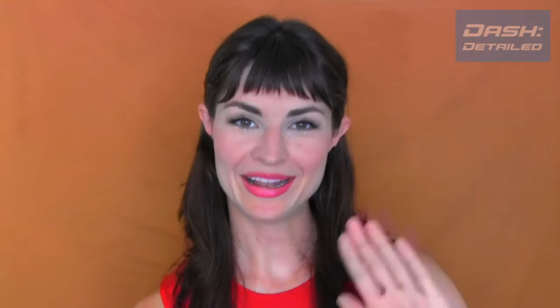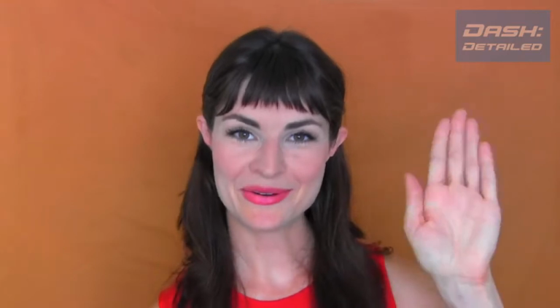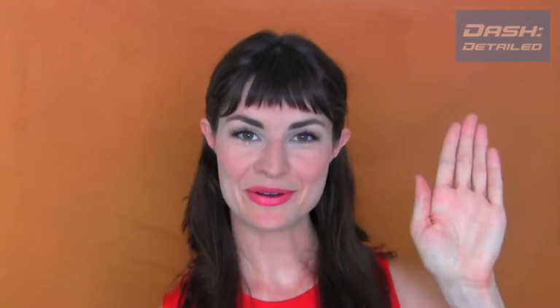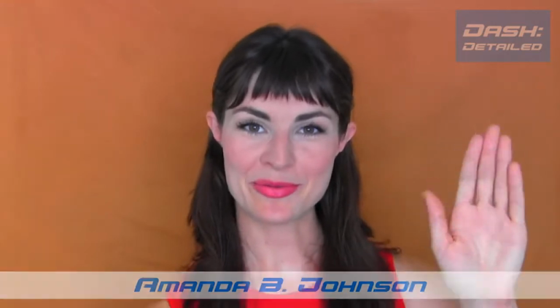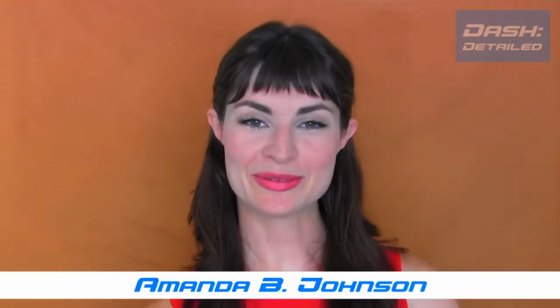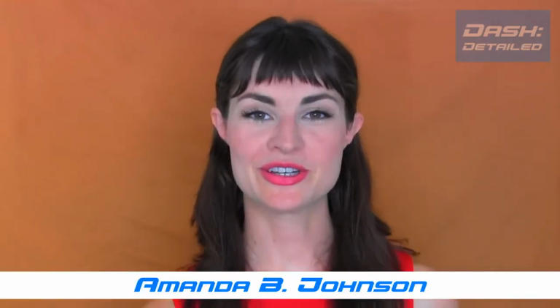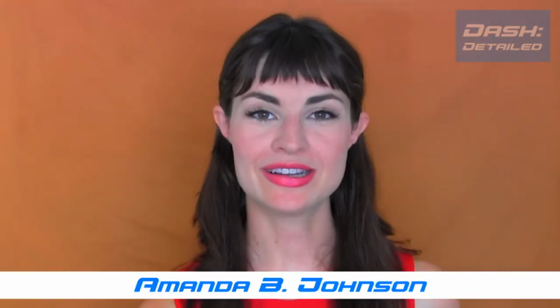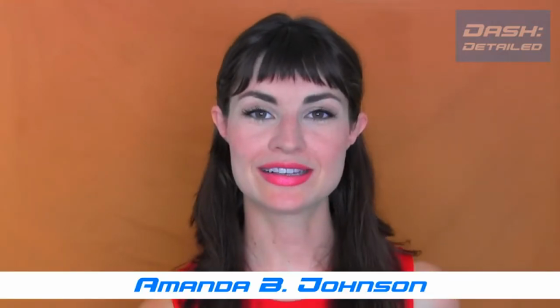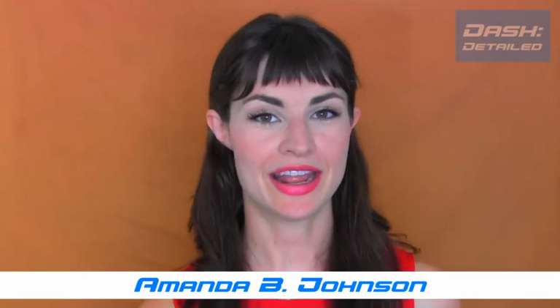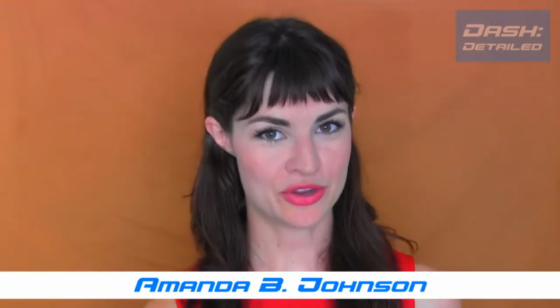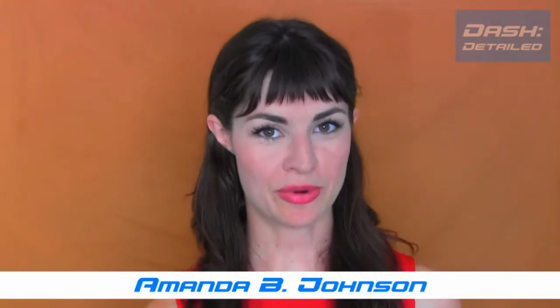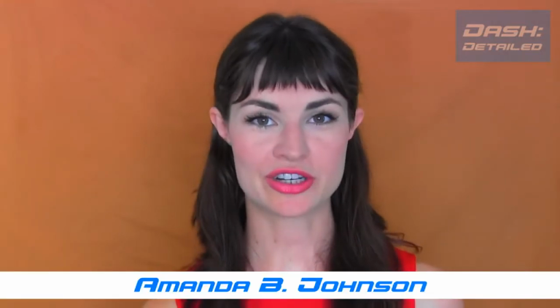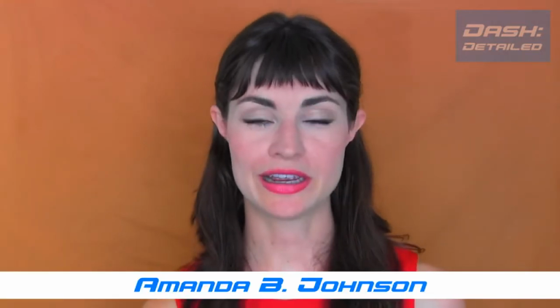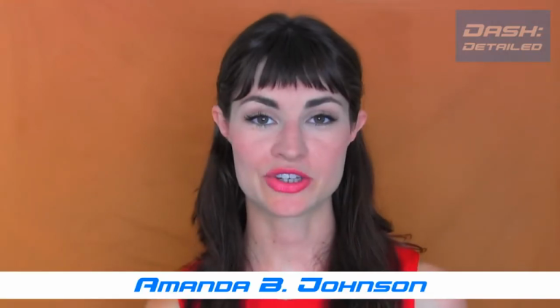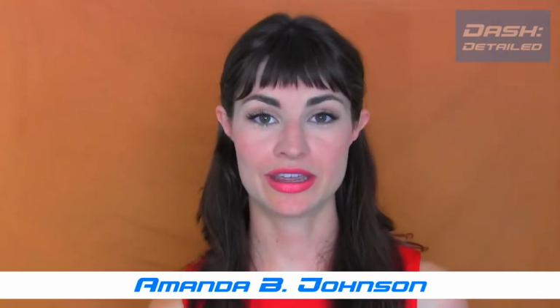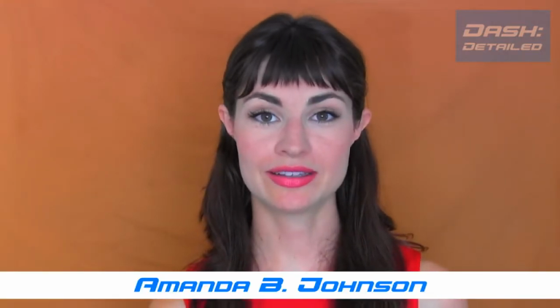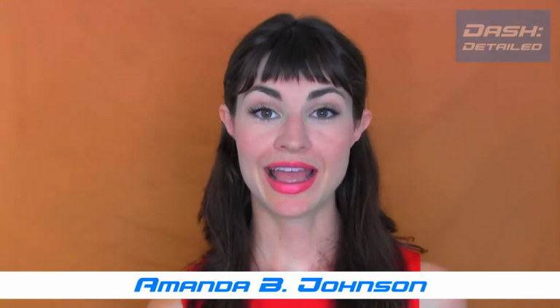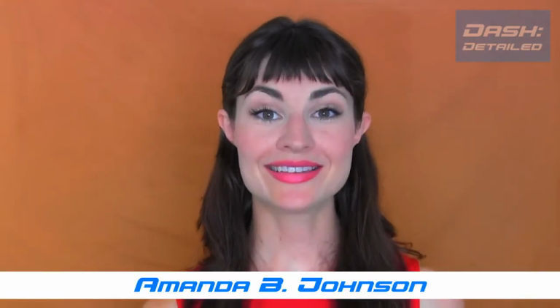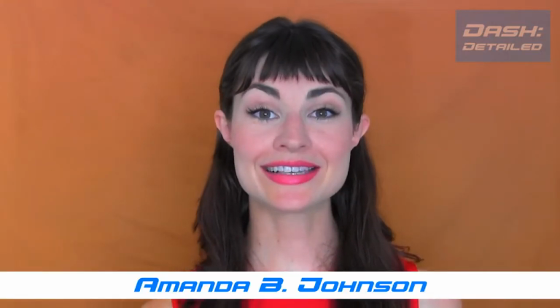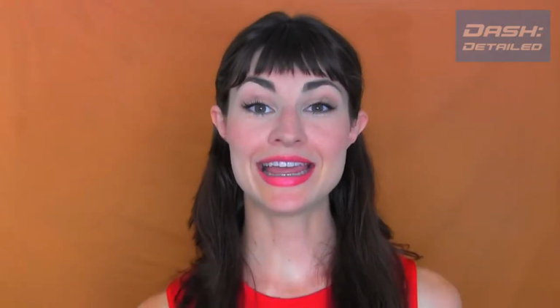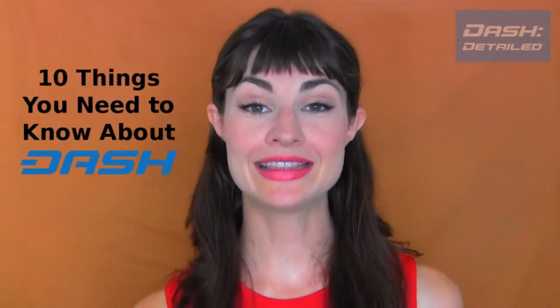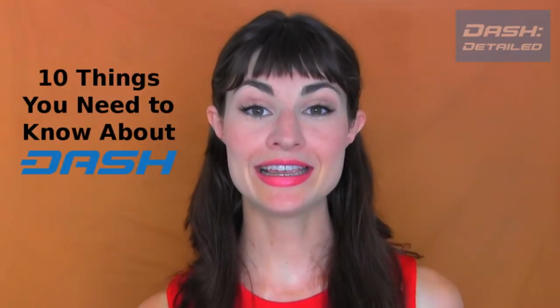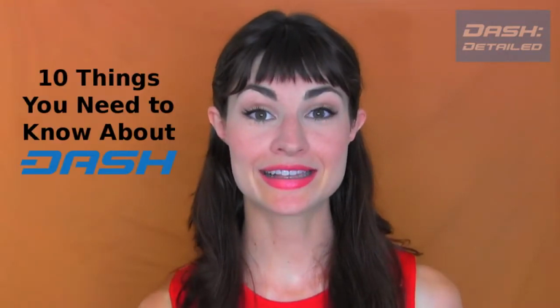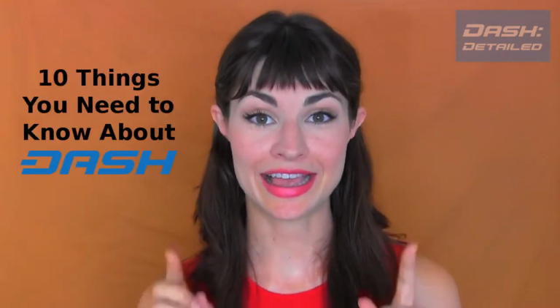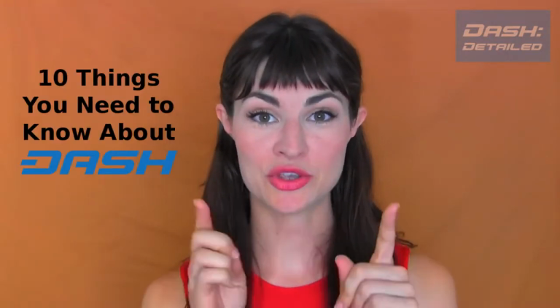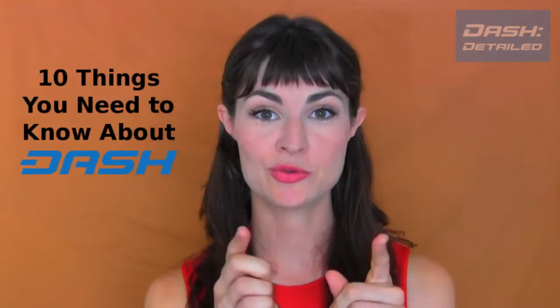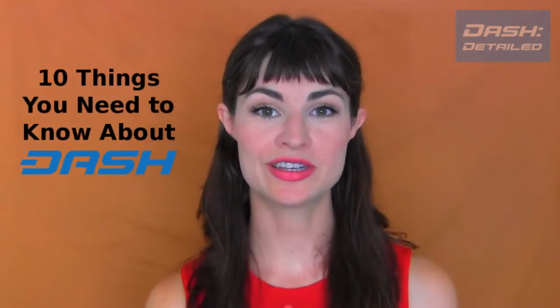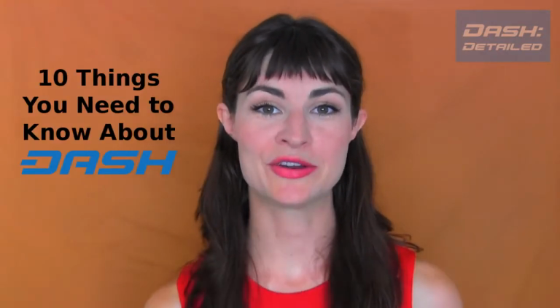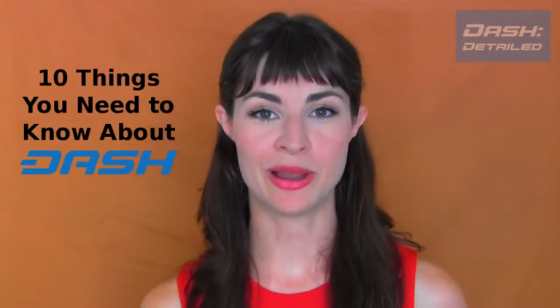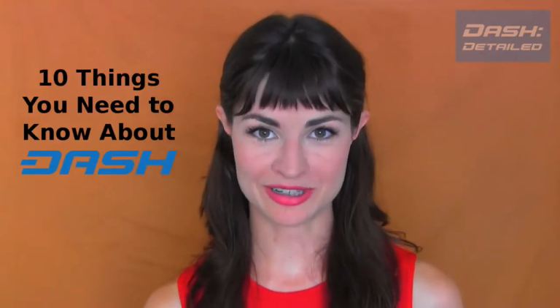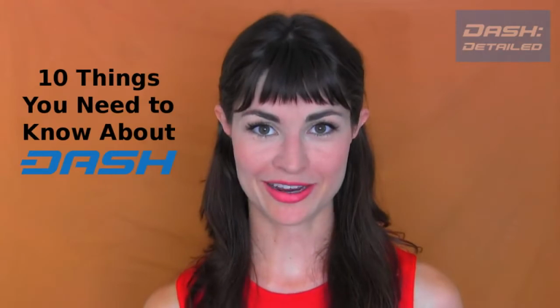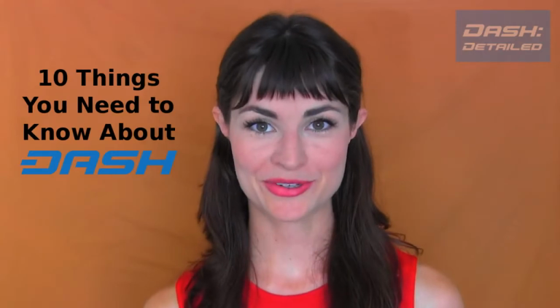Hello, I'm Amanda B. Johnson, and you're watching Dash Detailed, and this is 10 Things That You Need To Know About Dash.